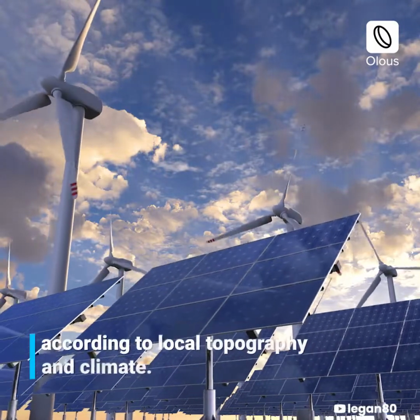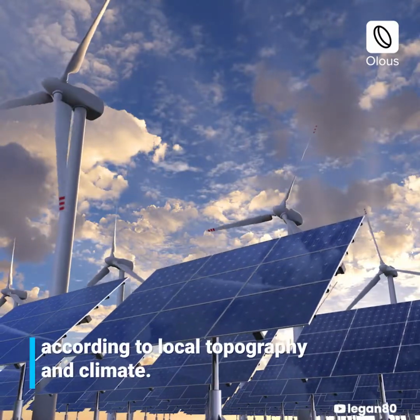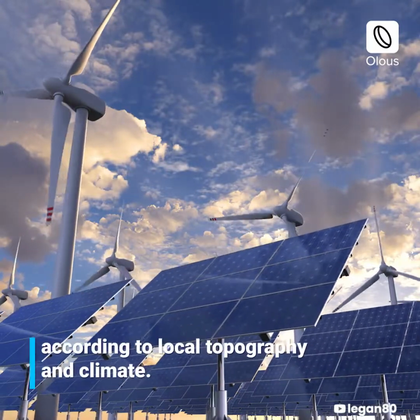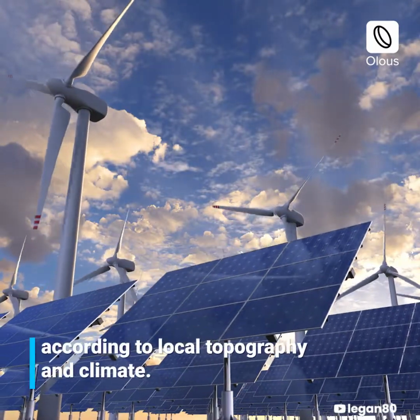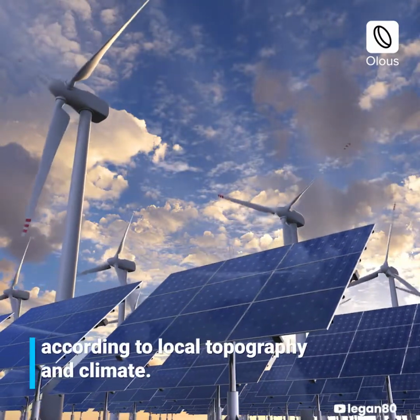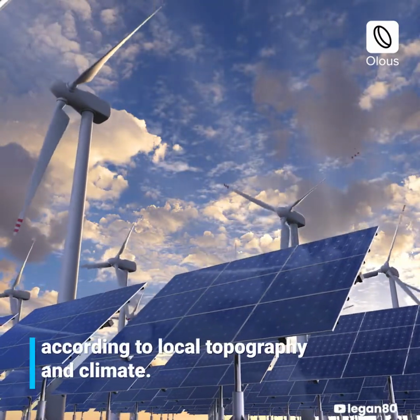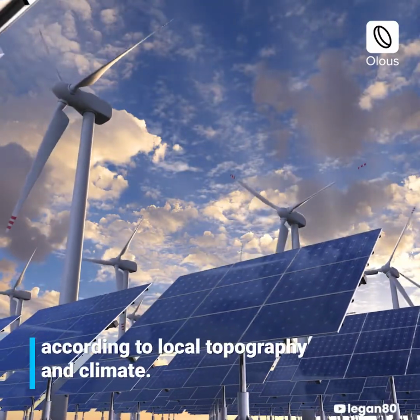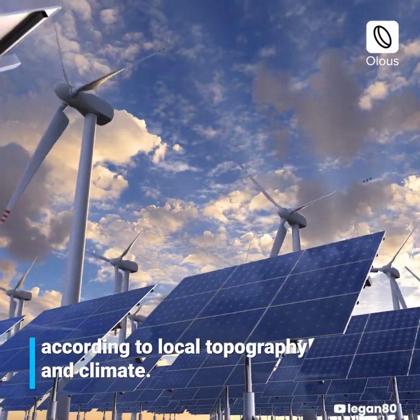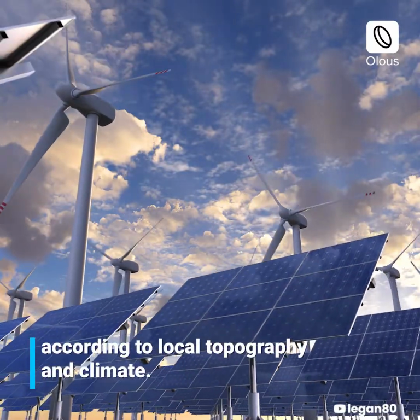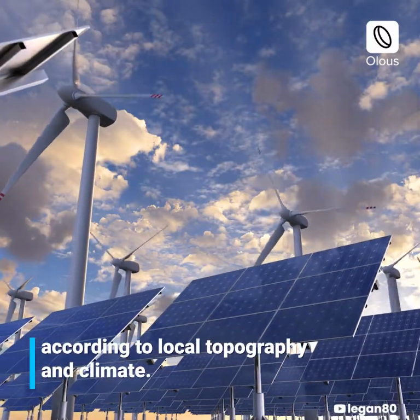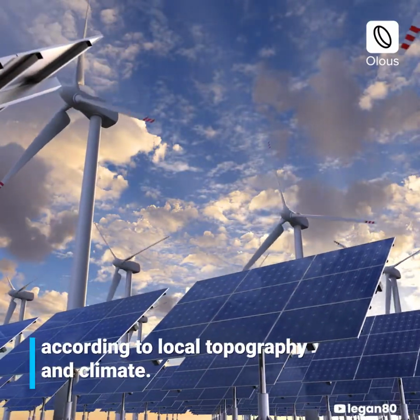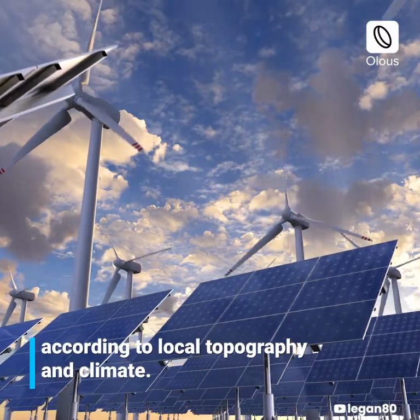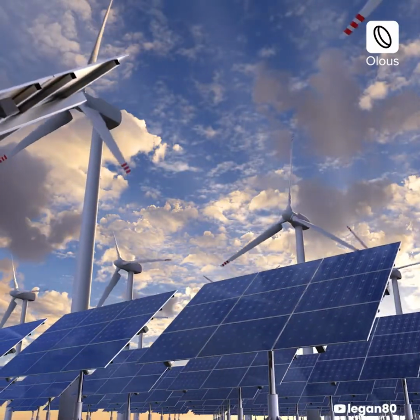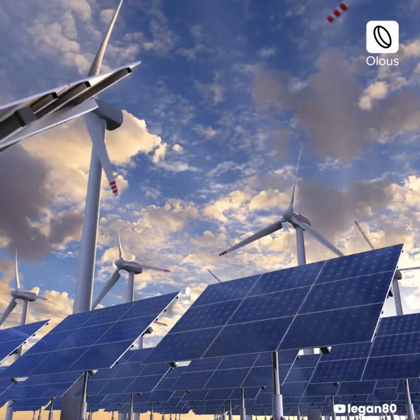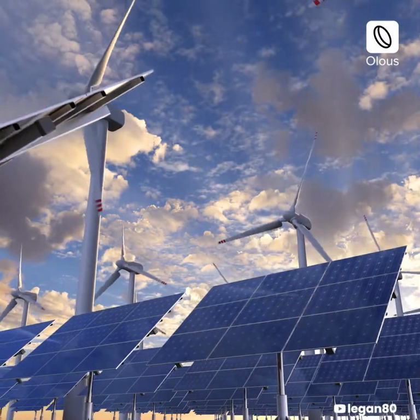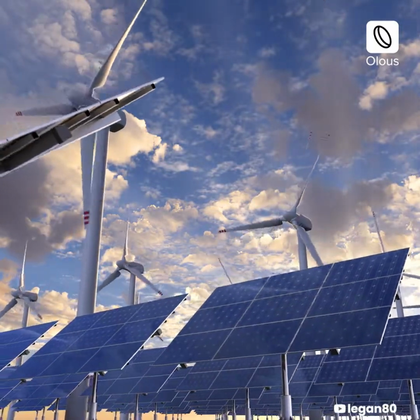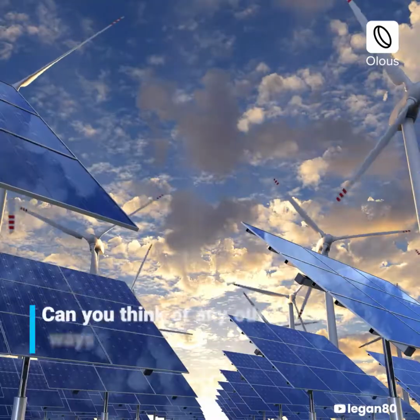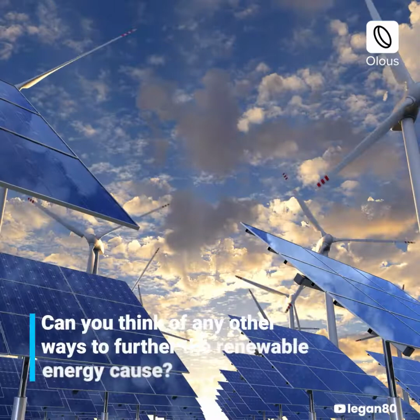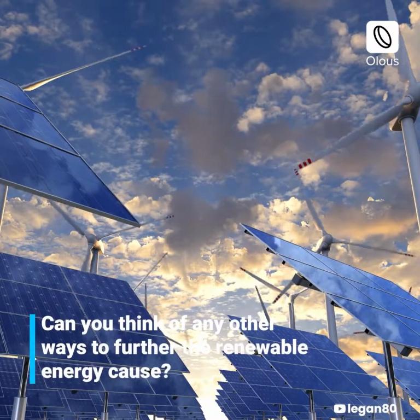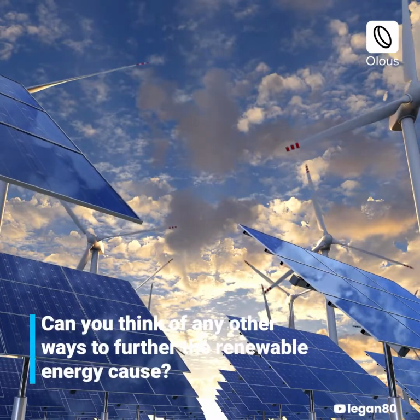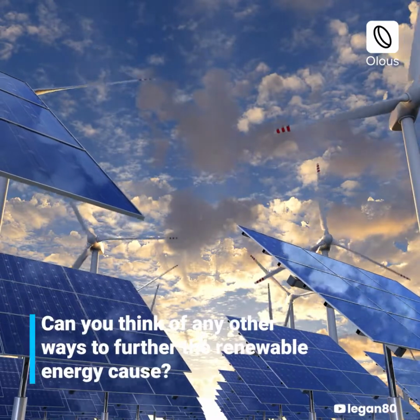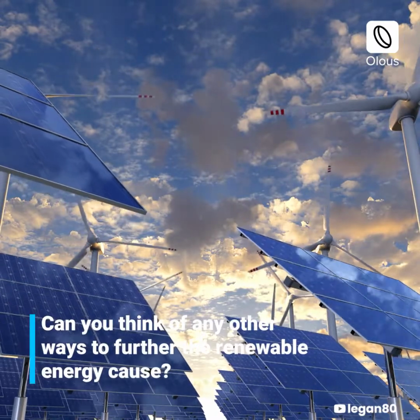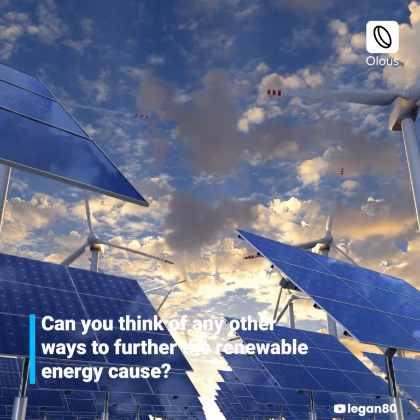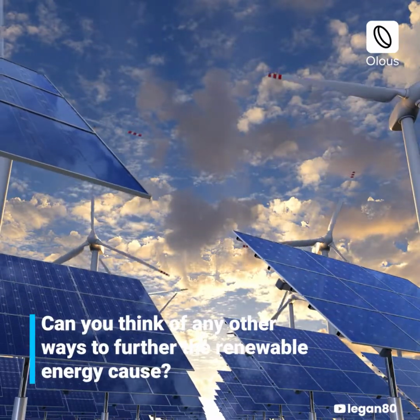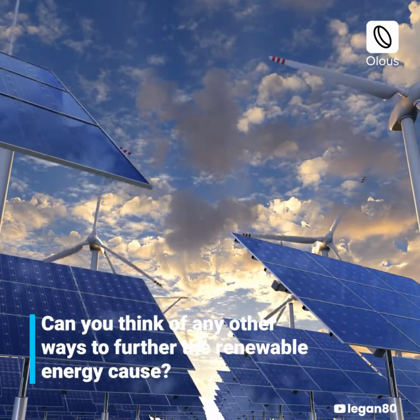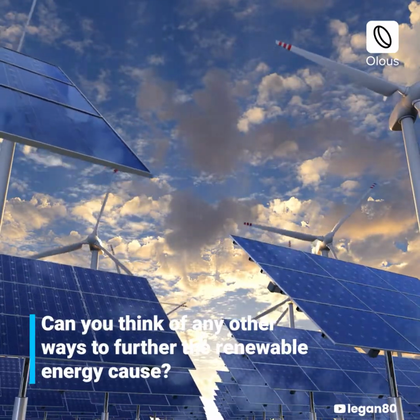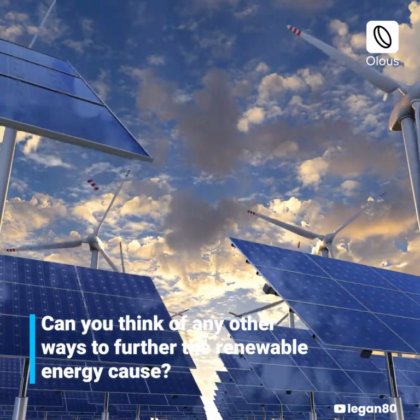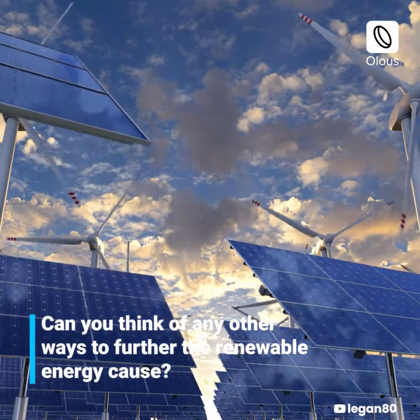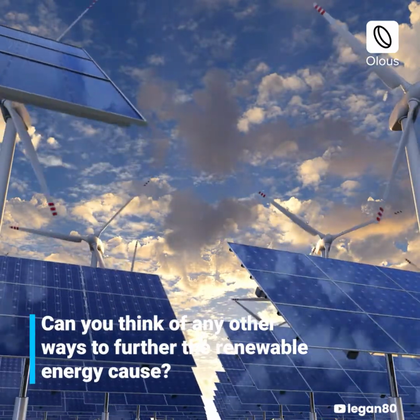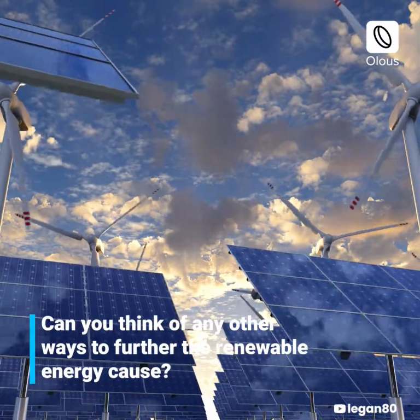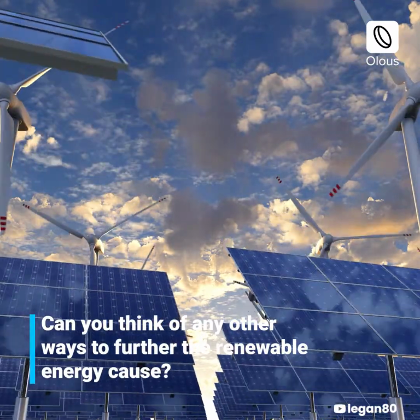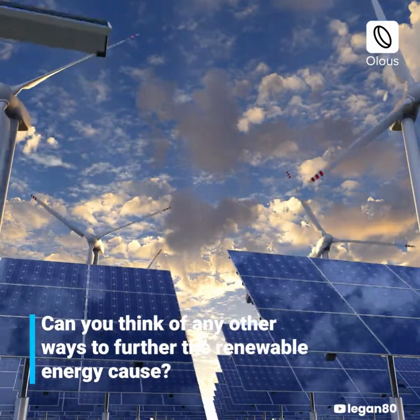According to local topography and climate — can you think of any other ways to further the renewable energy cause?